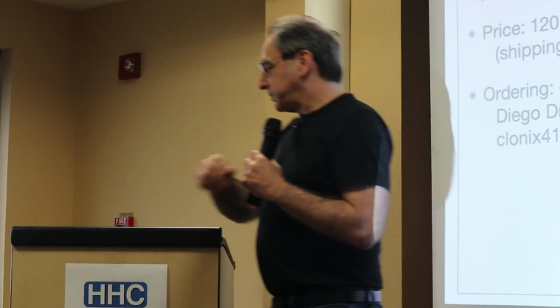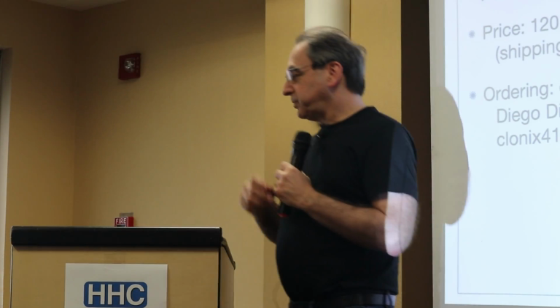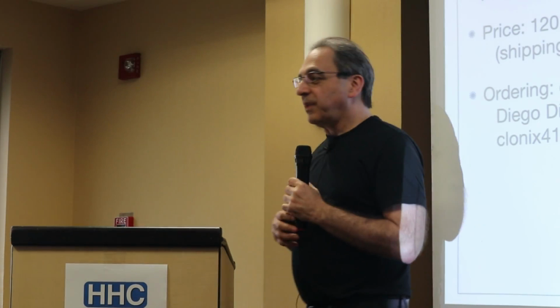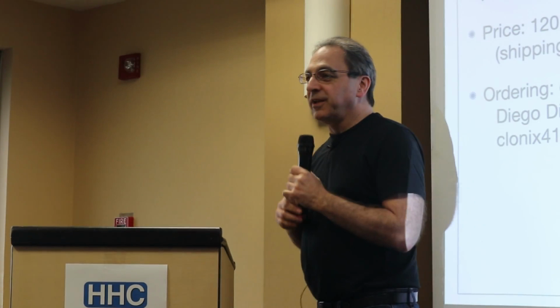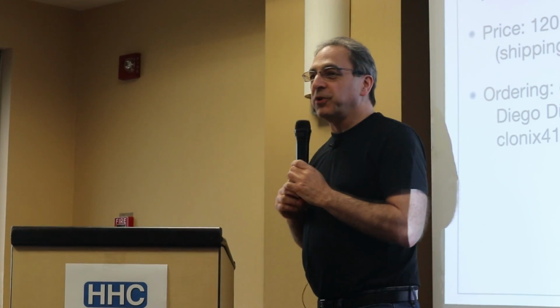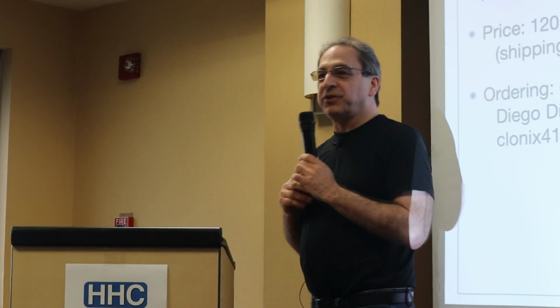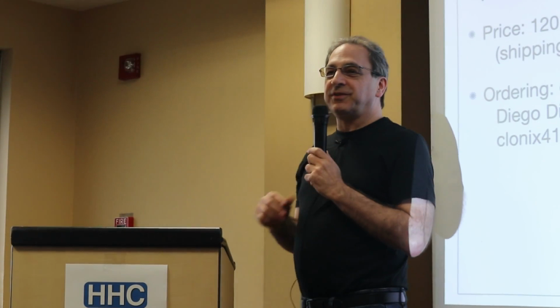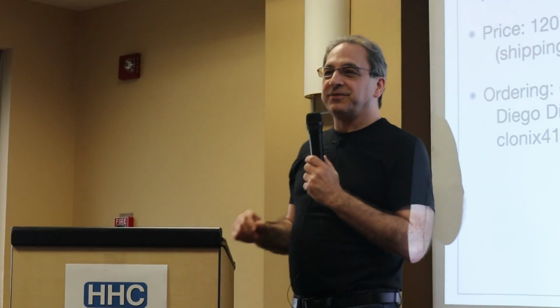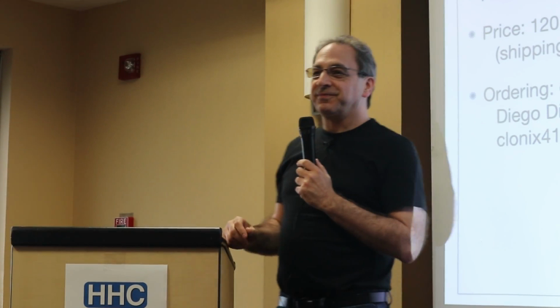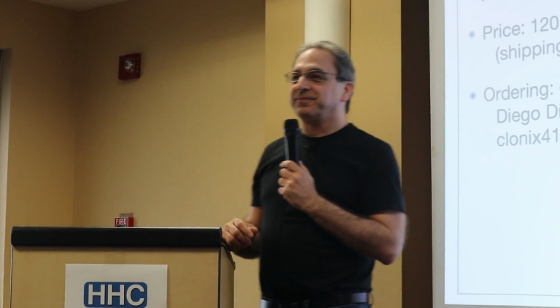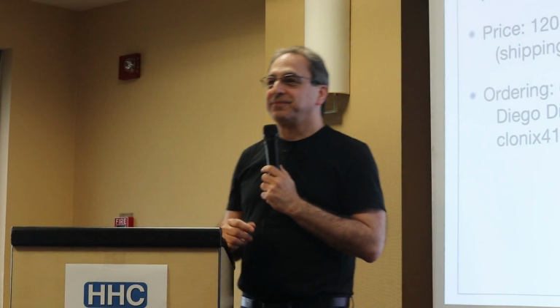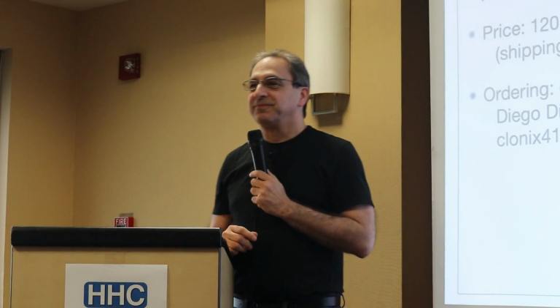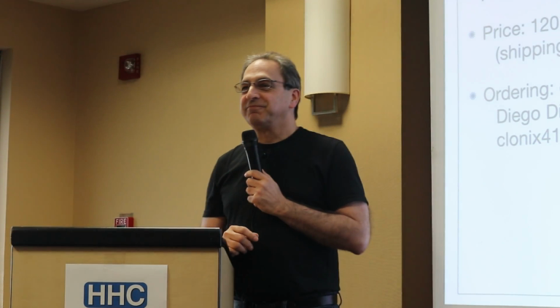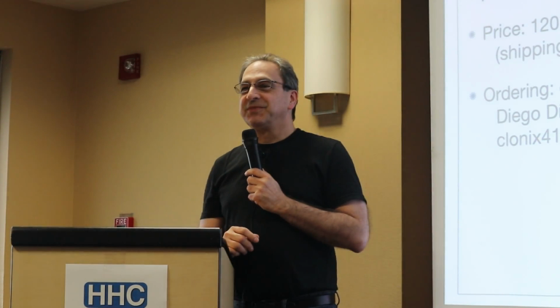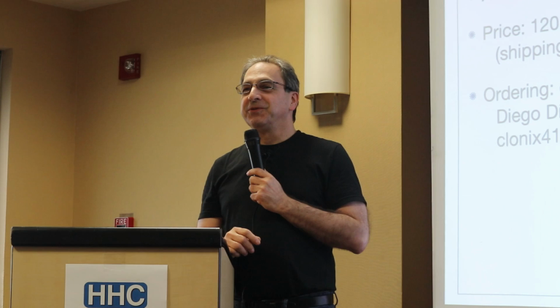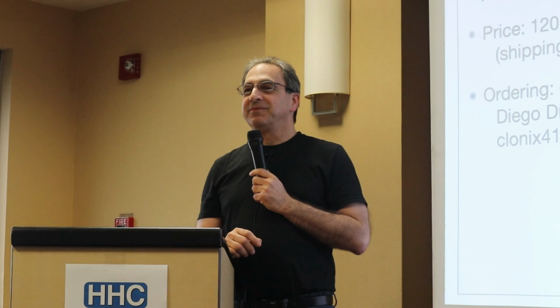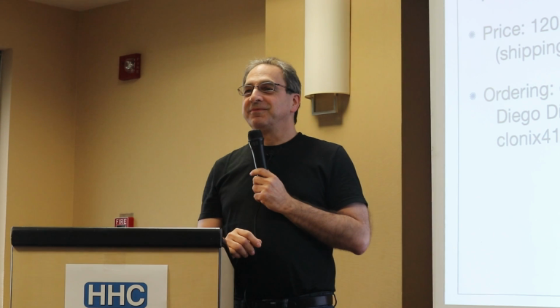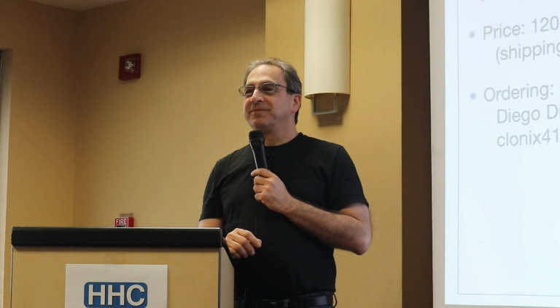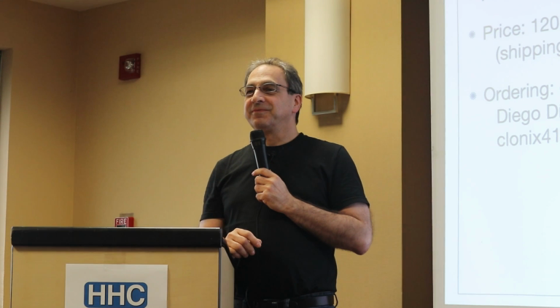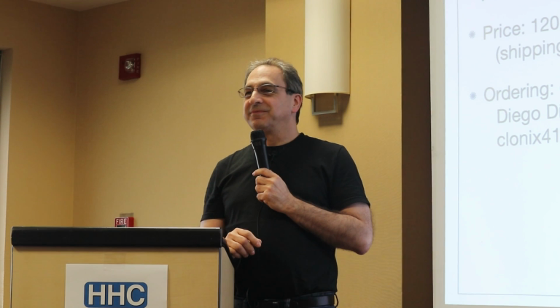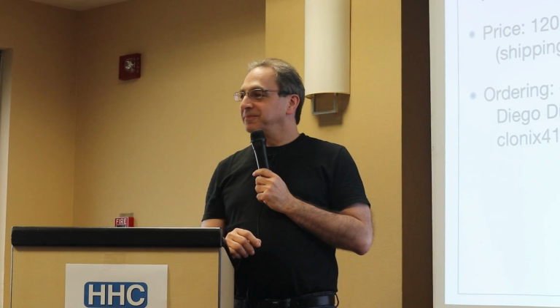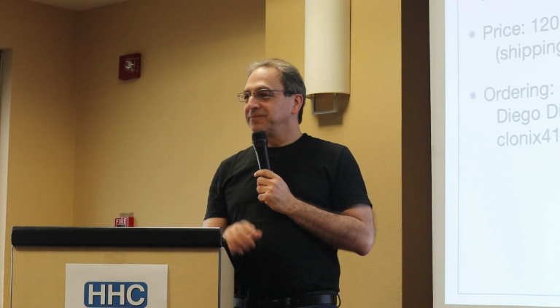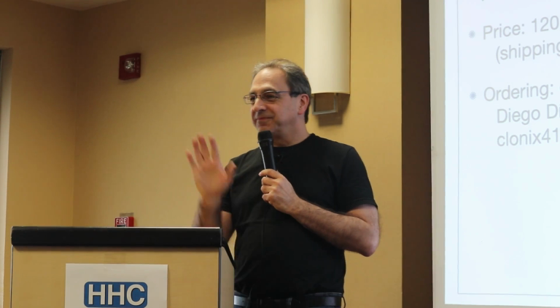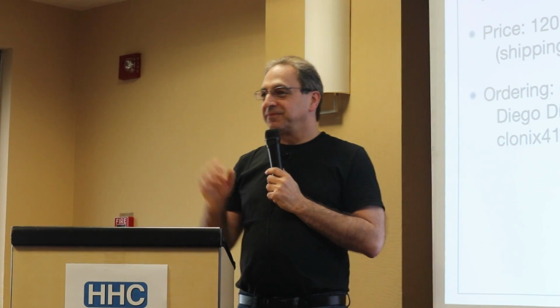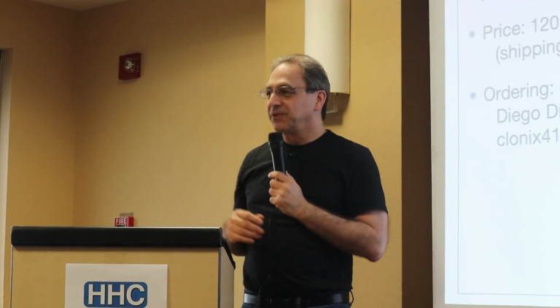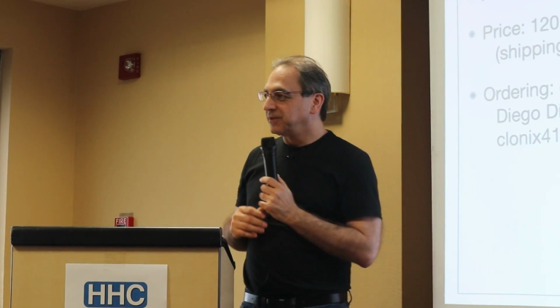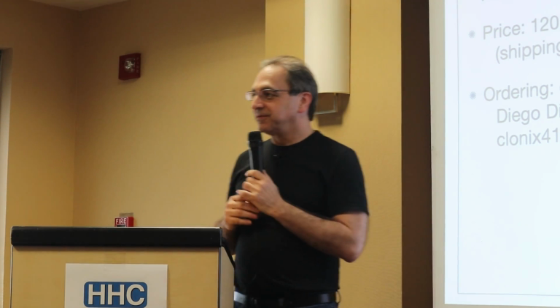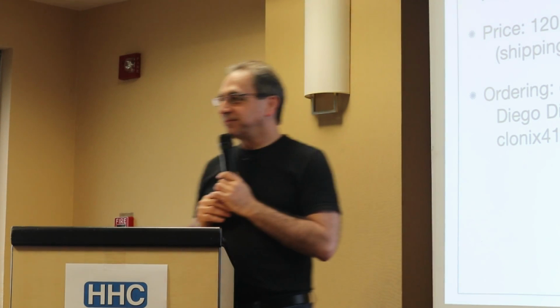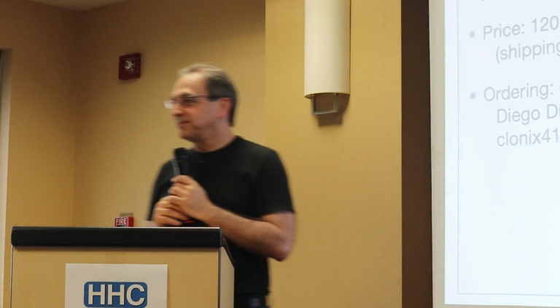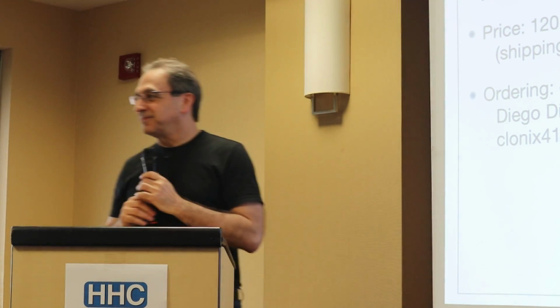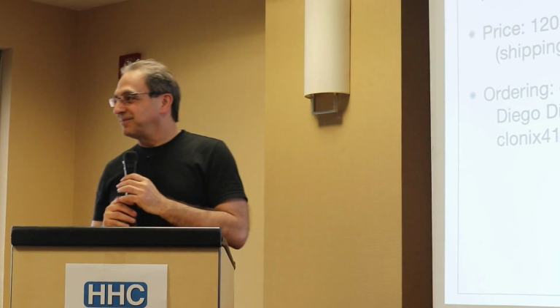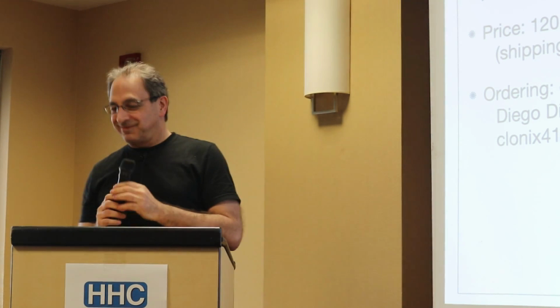Any questions? No? Good. Thank you, everyone.